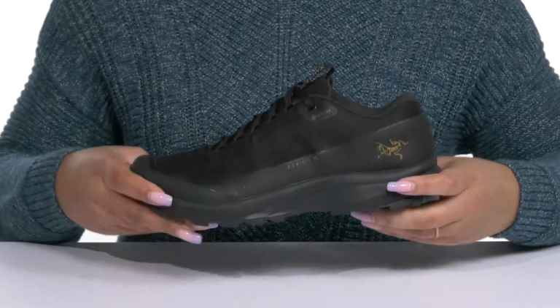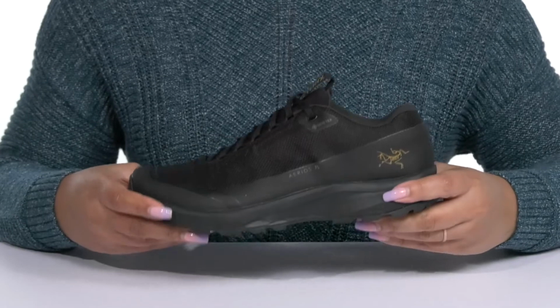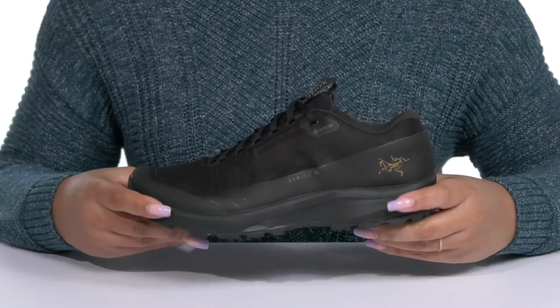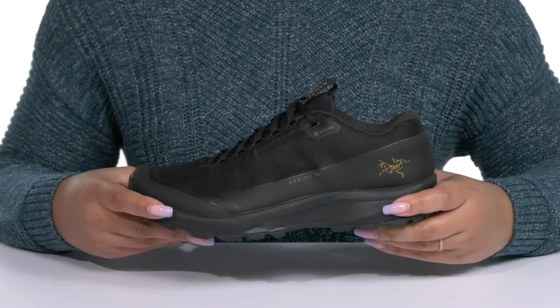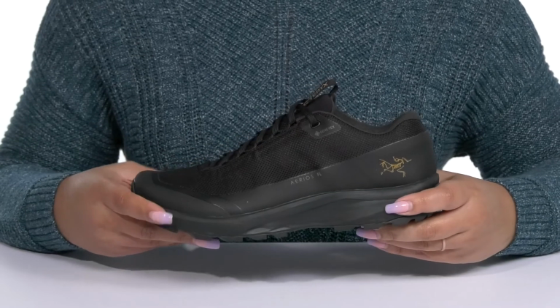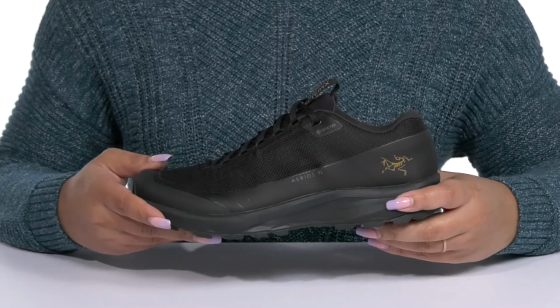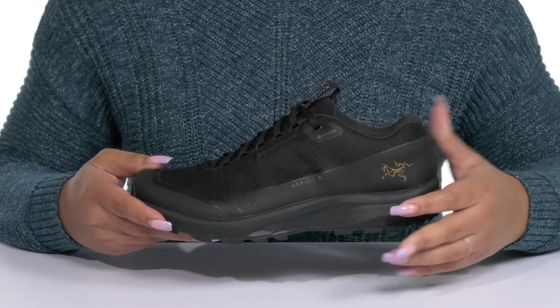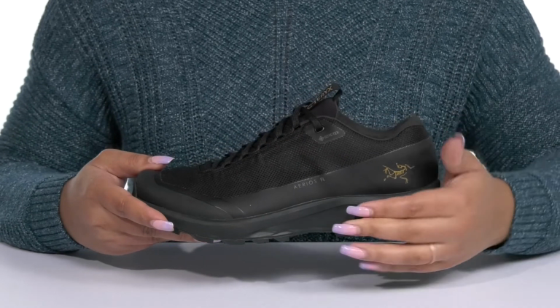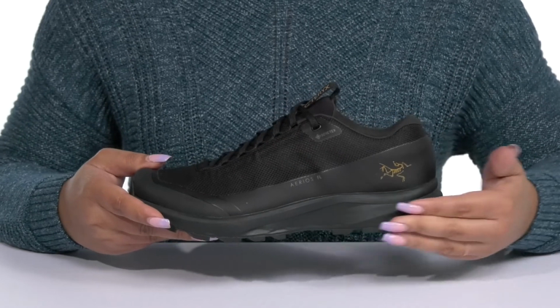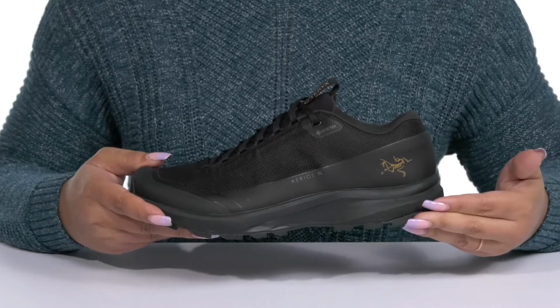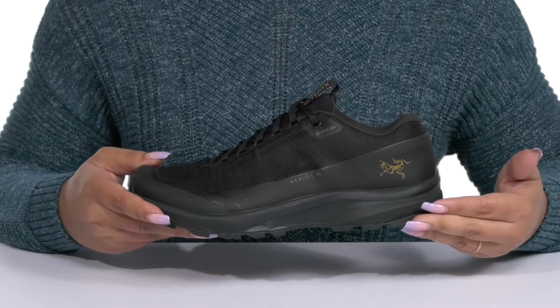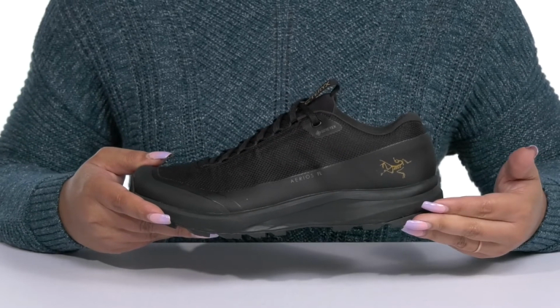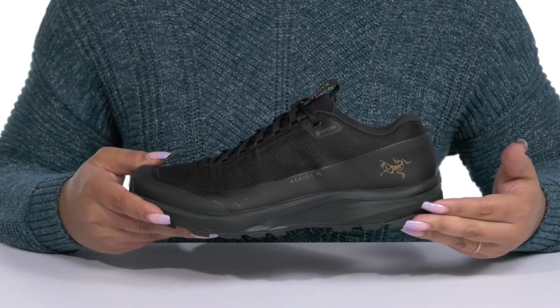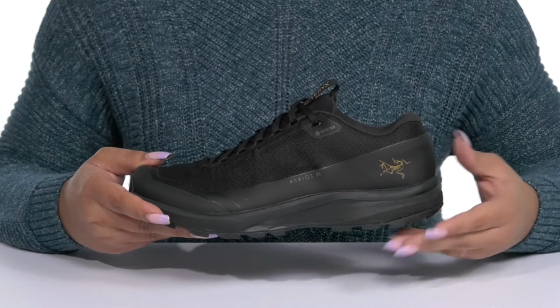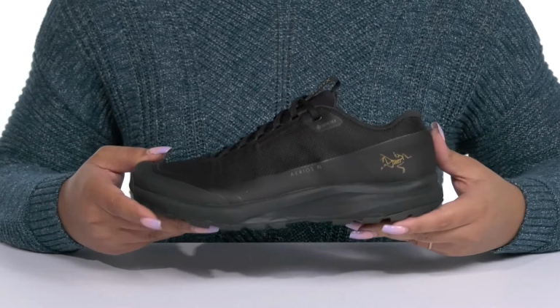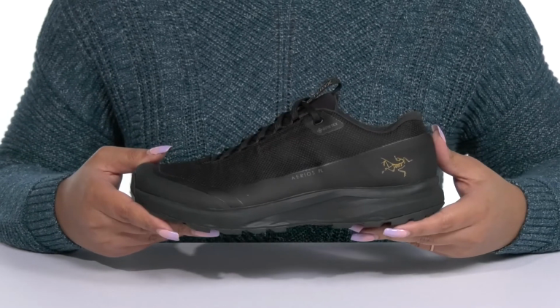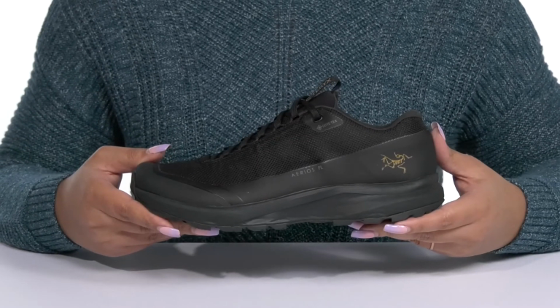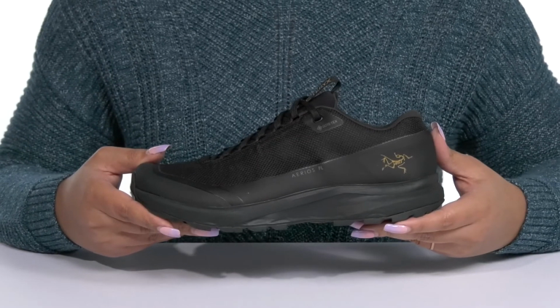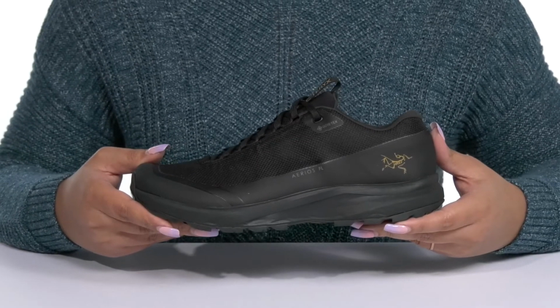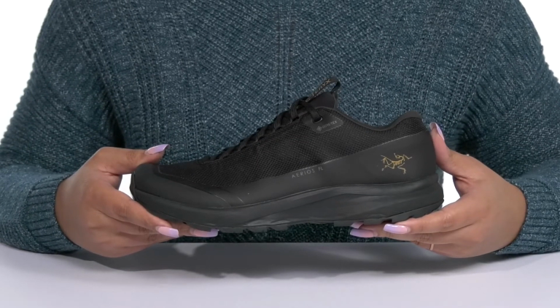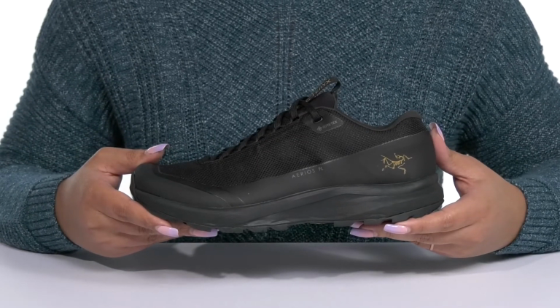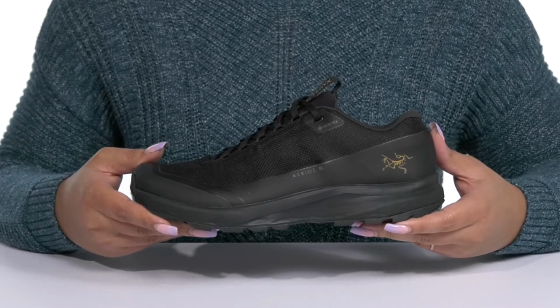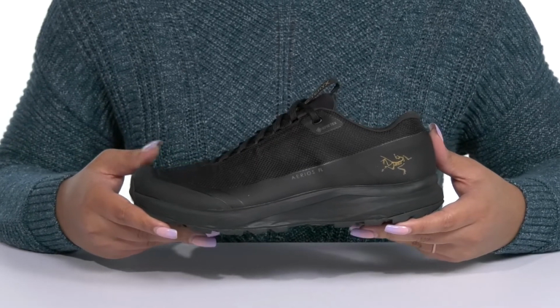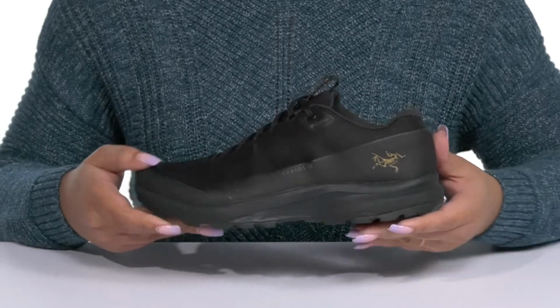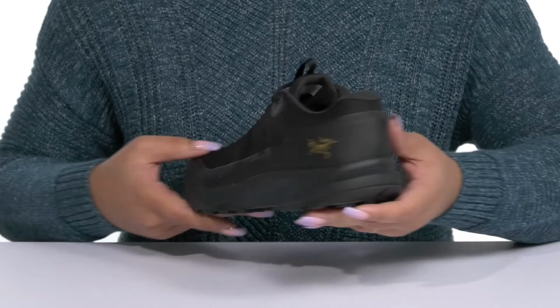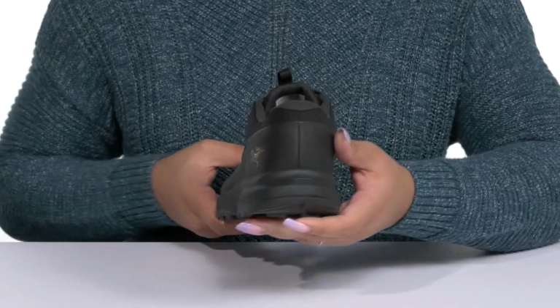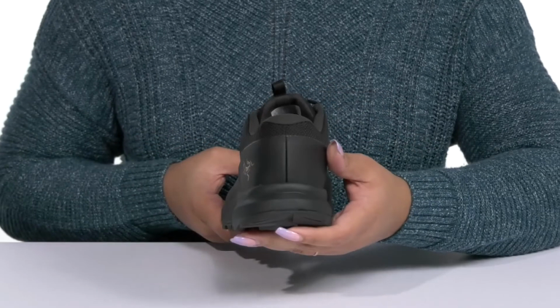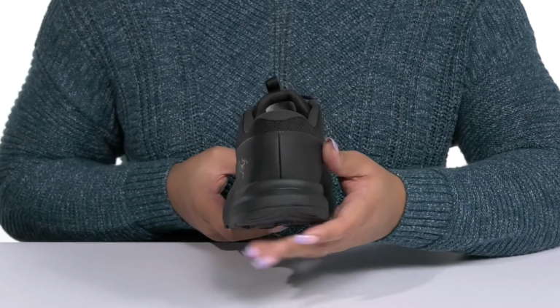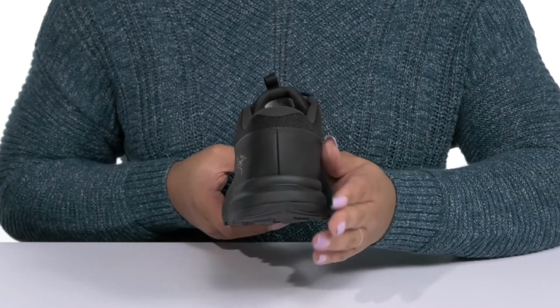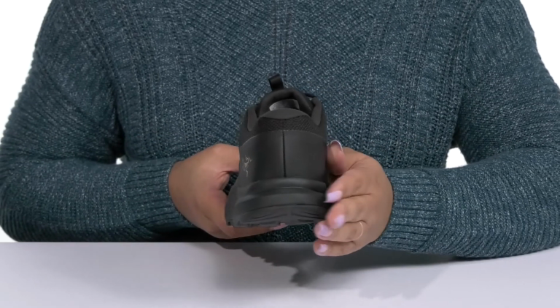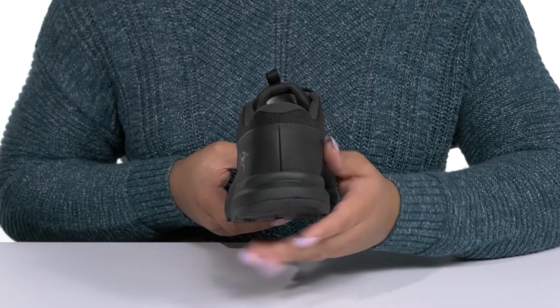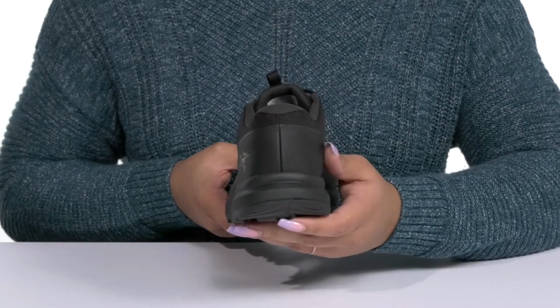The EVA foam midsole provides shock-absorbing quality so you can get the most out of your wear, and you'll get a small lift from the platform.